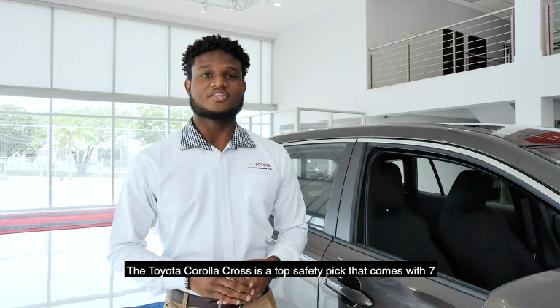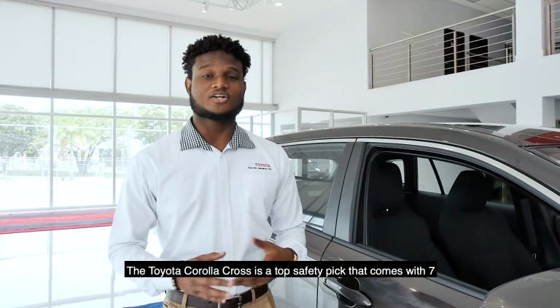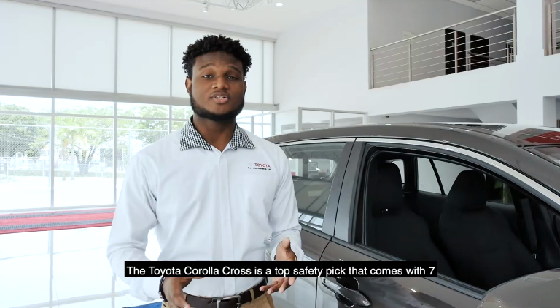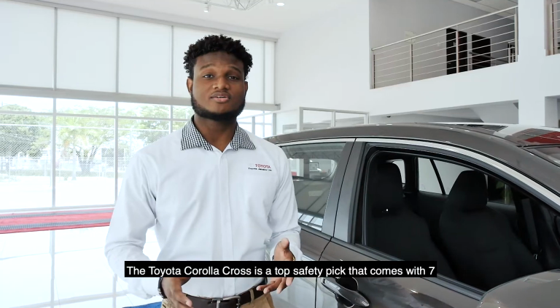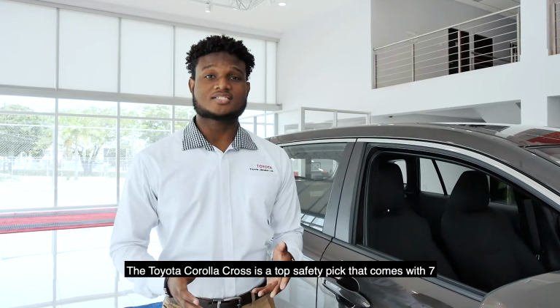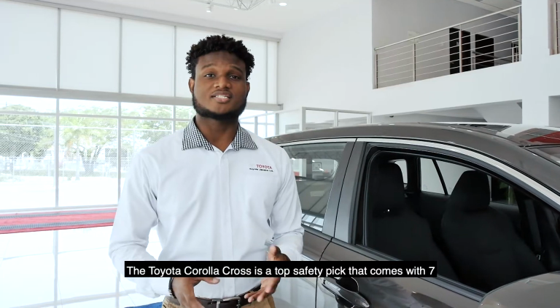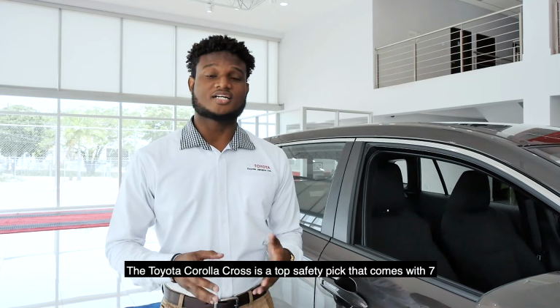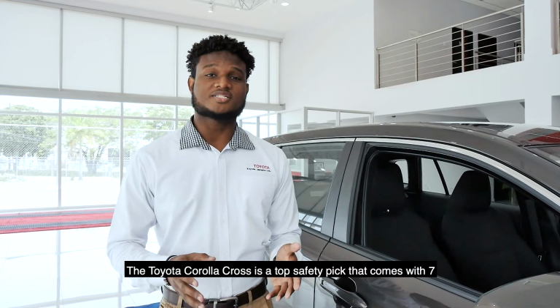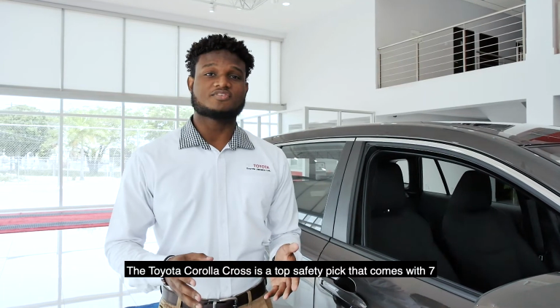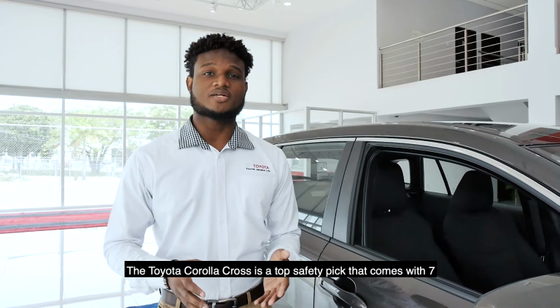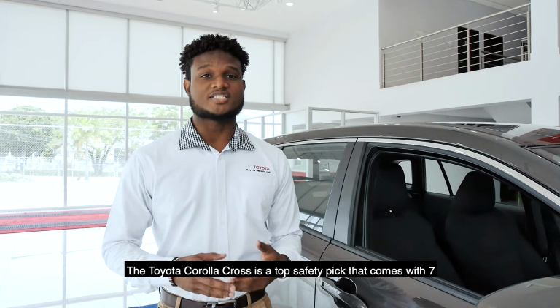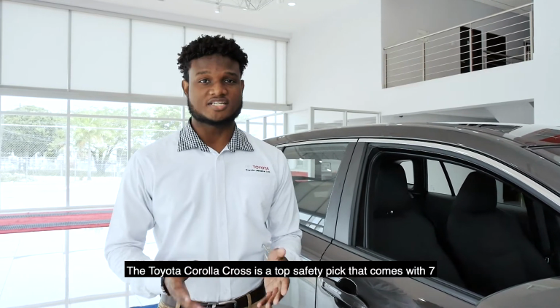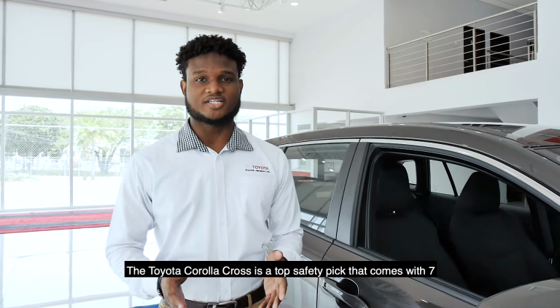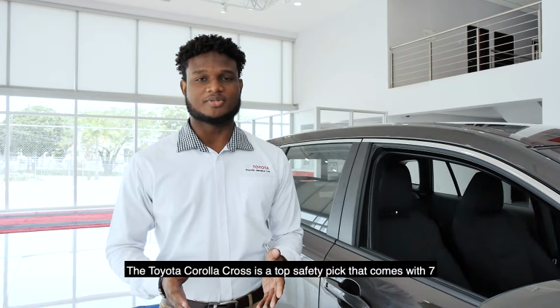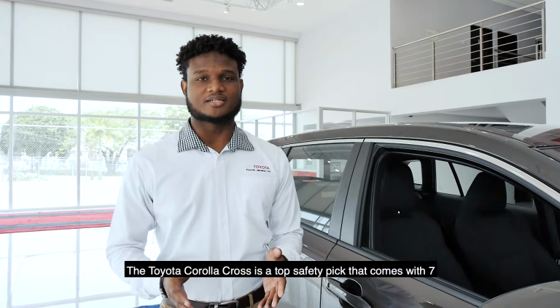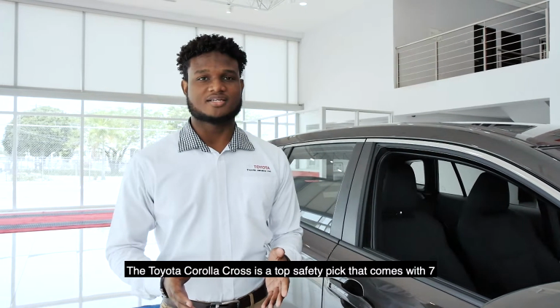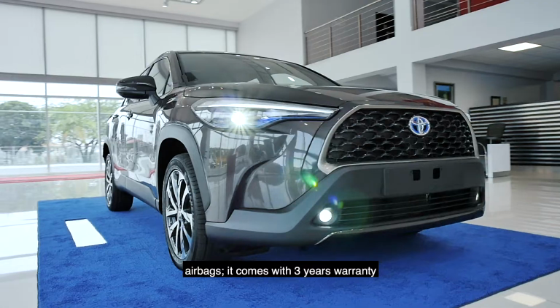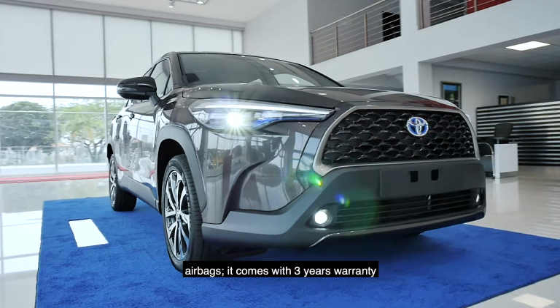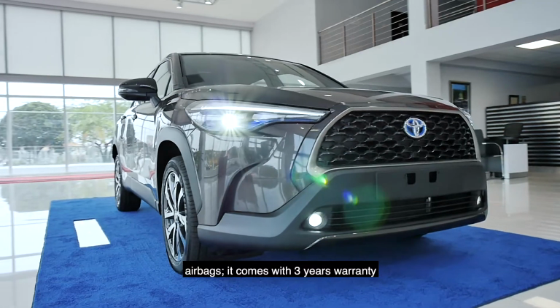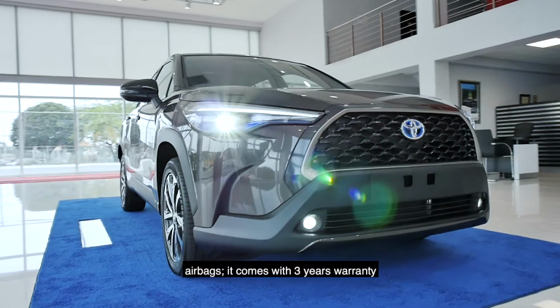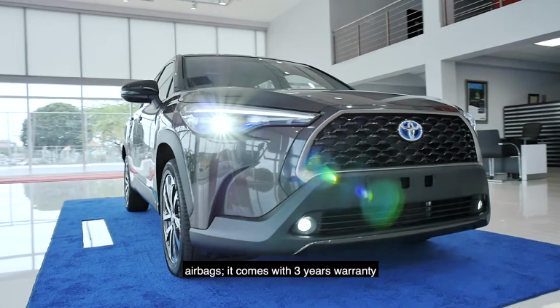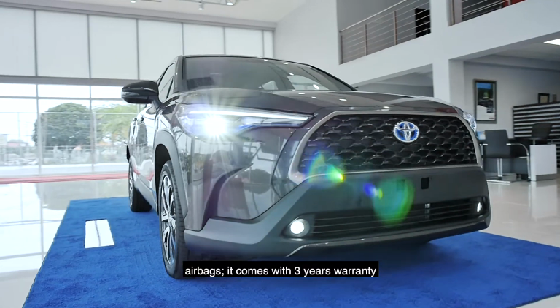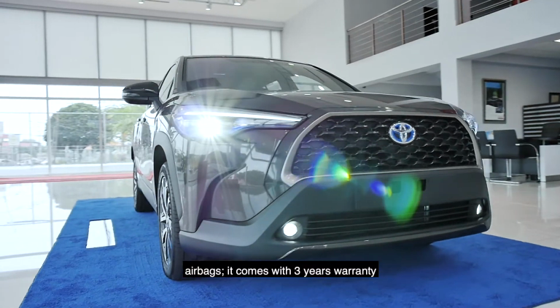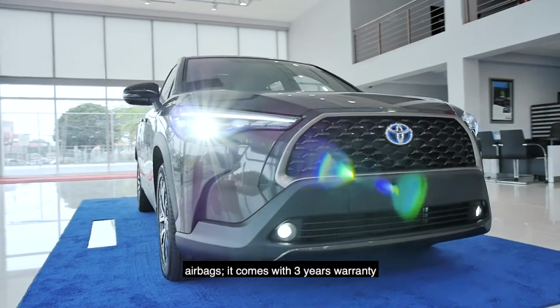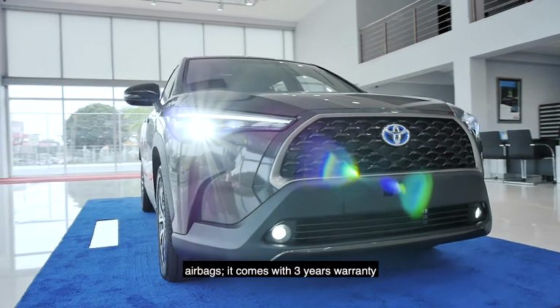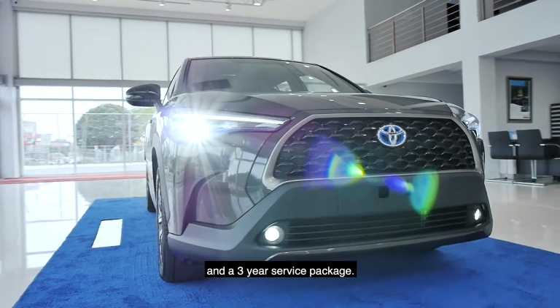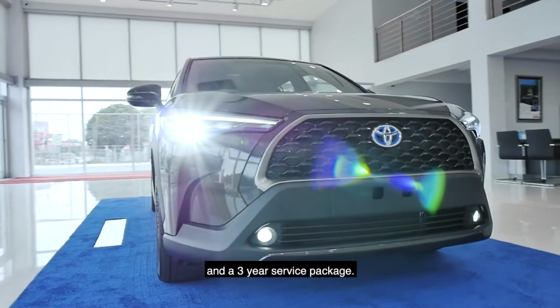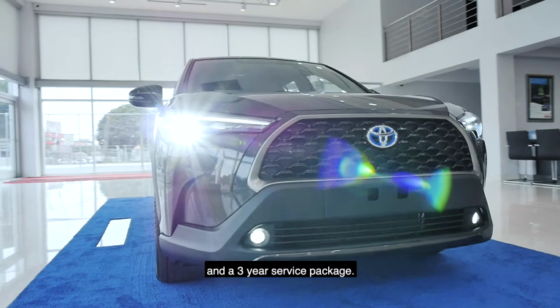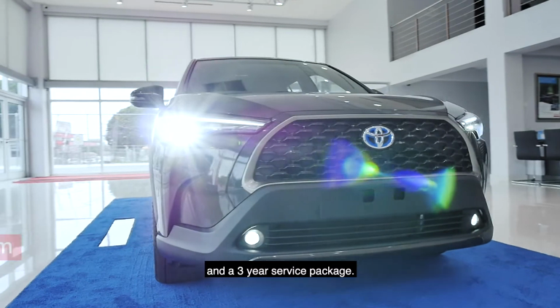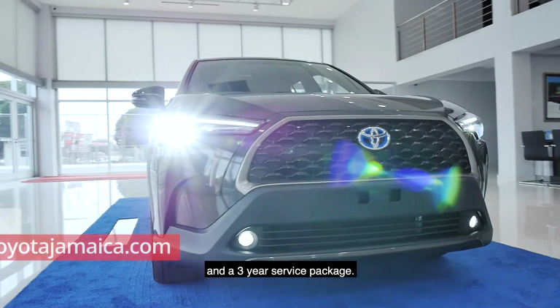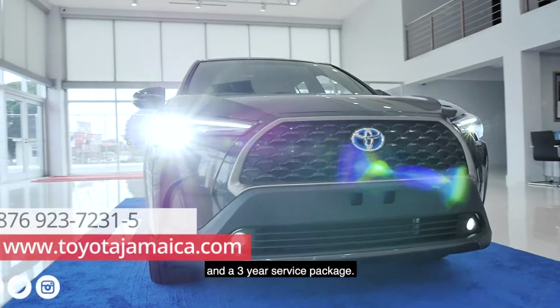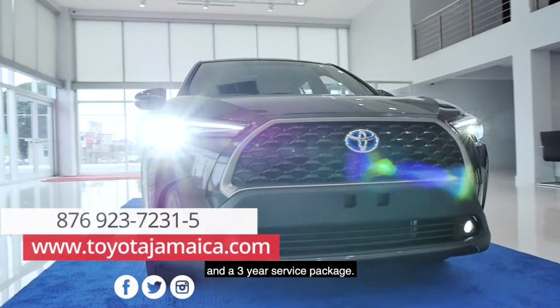The Corolla Cross is a top safety pick with 7 airbags. It comes with a 3-year warranty and a 3-year service package.